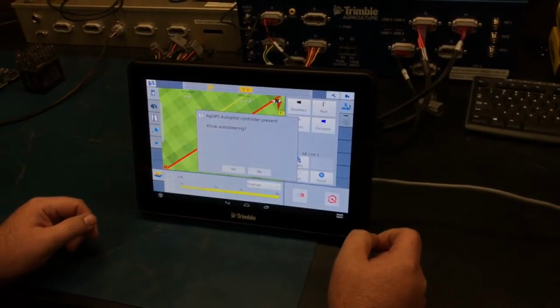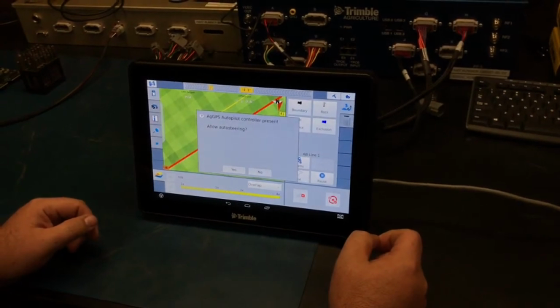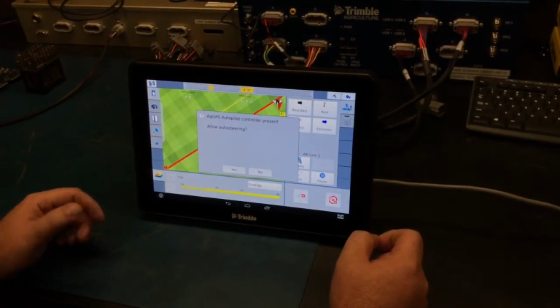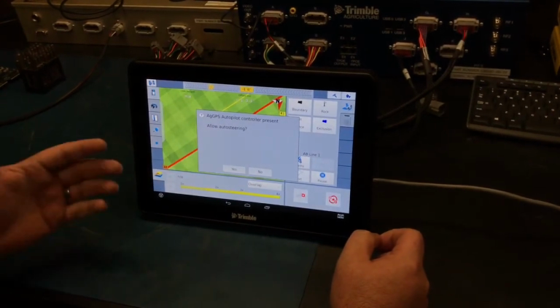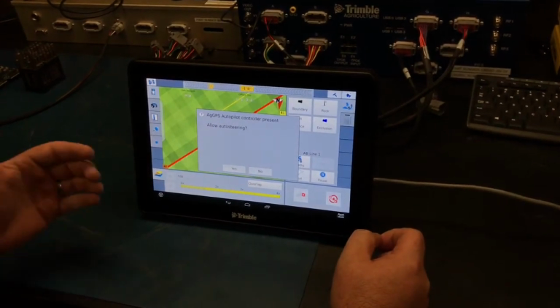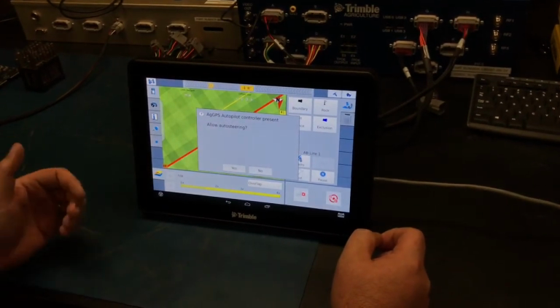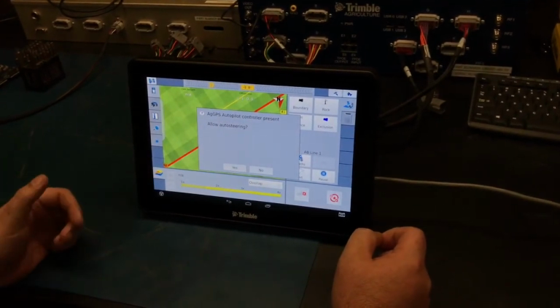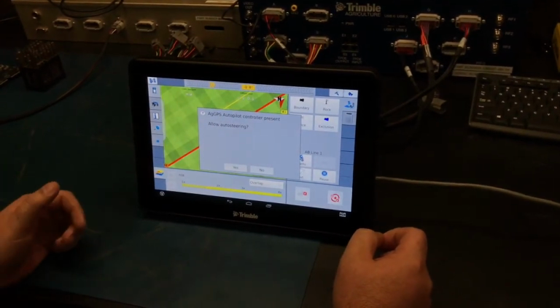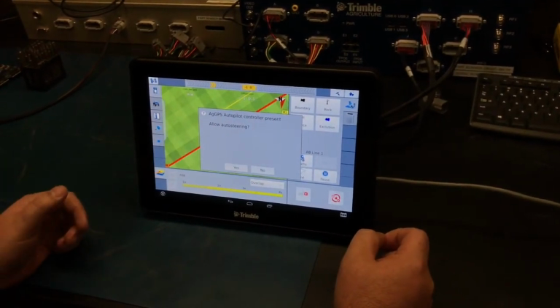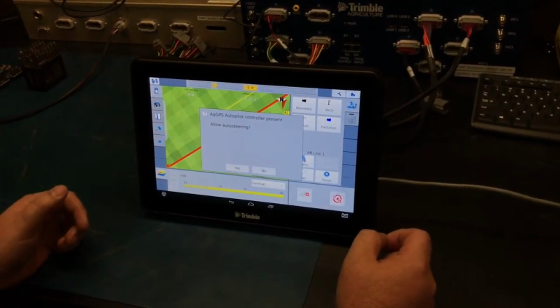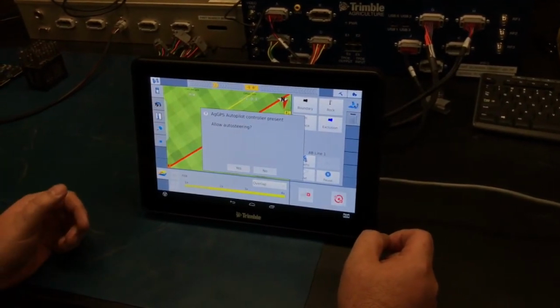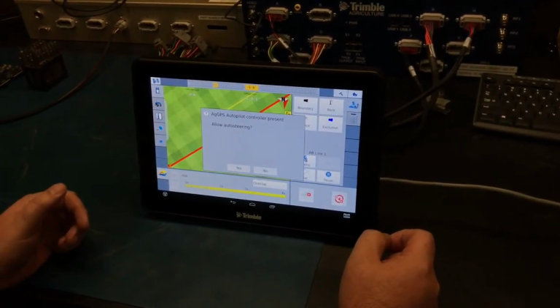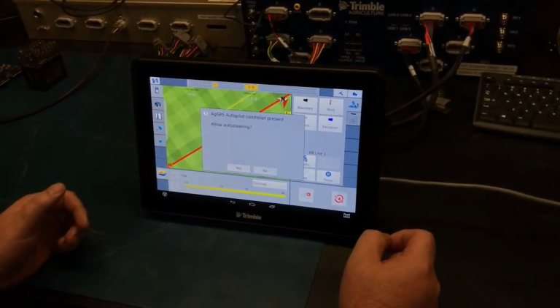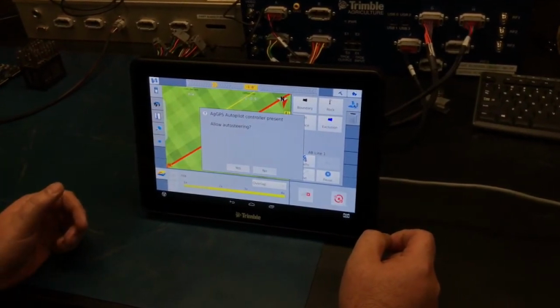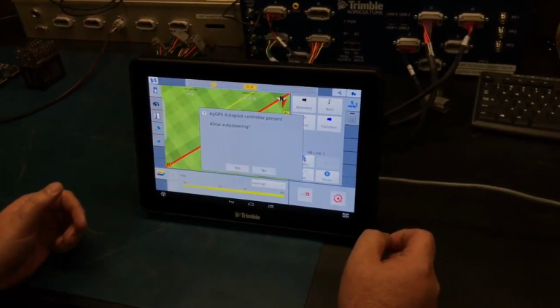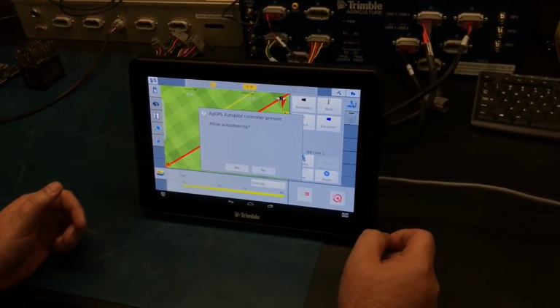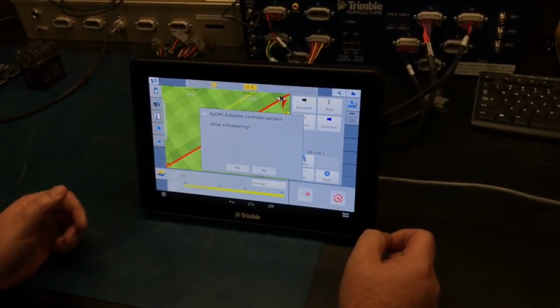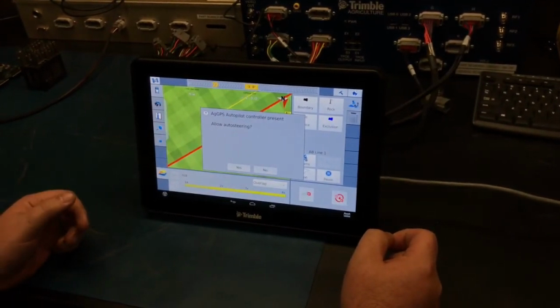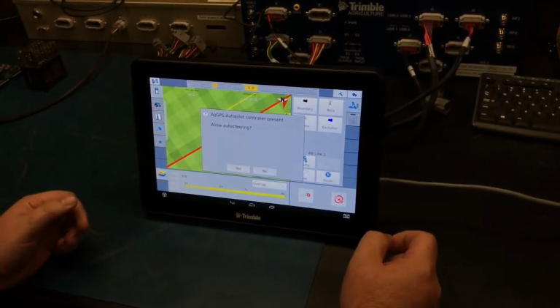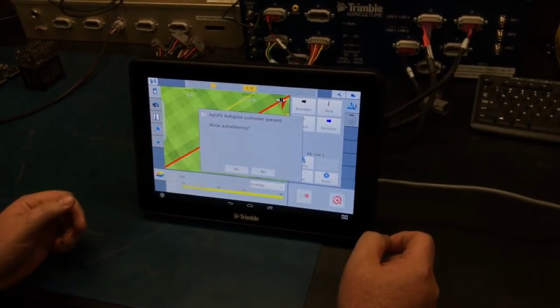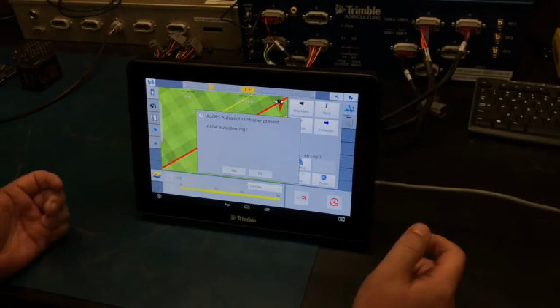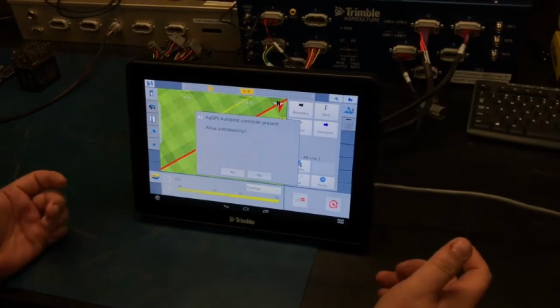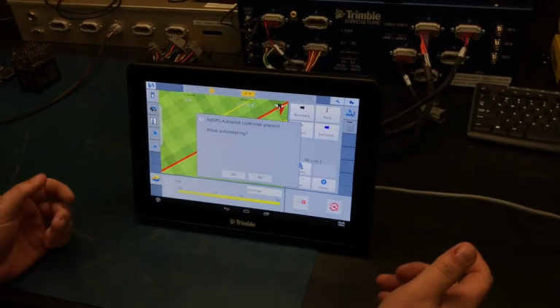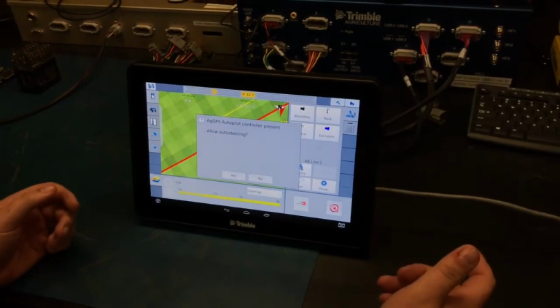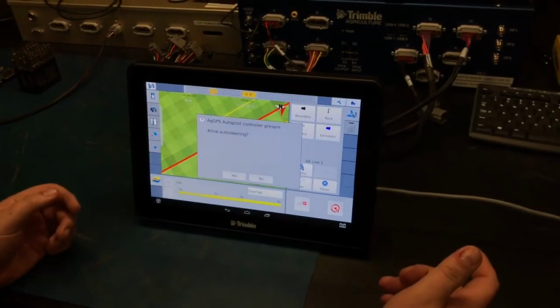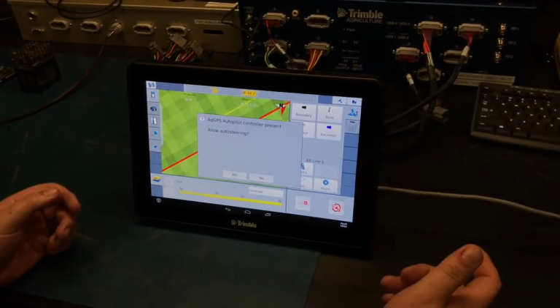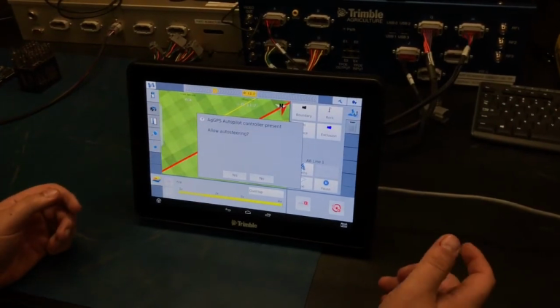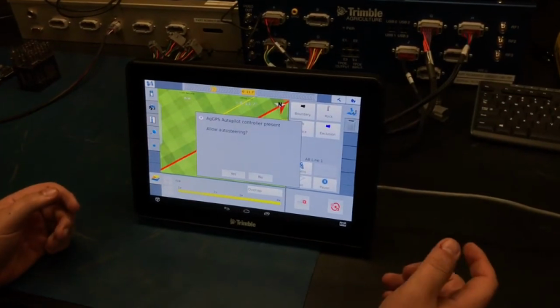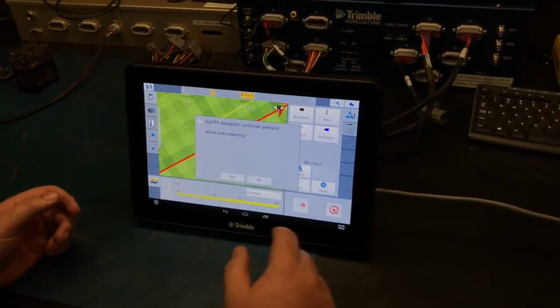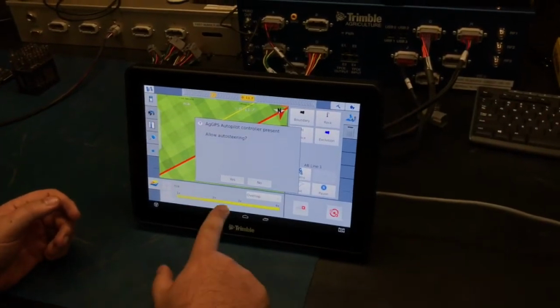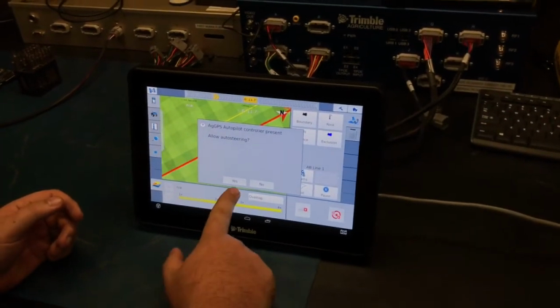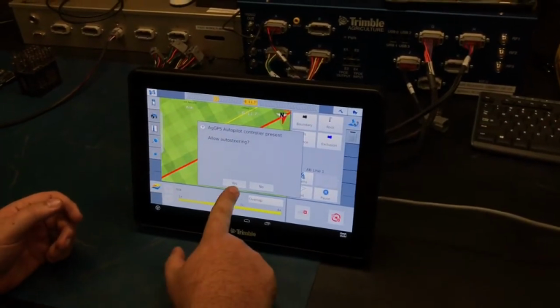You'll get a notification about the autopilot controller being present and whether you want to allow auto steering — select yes.